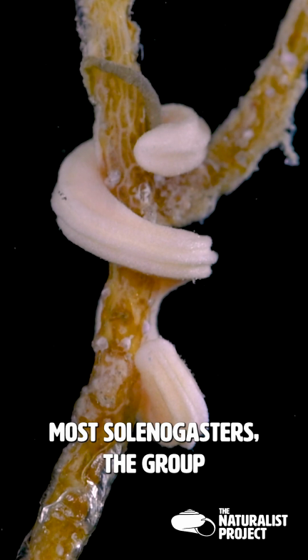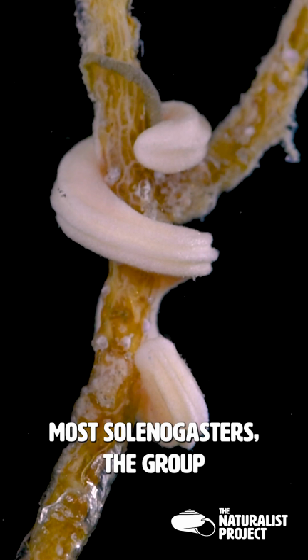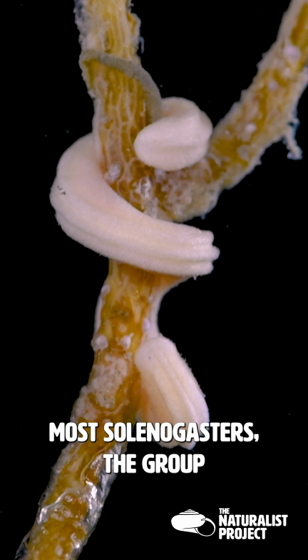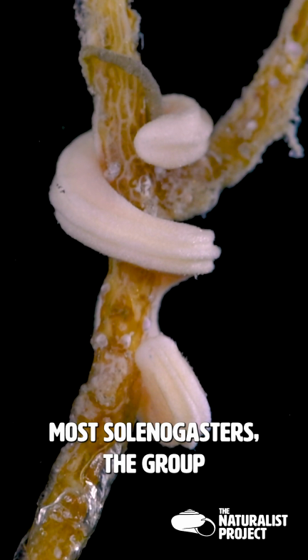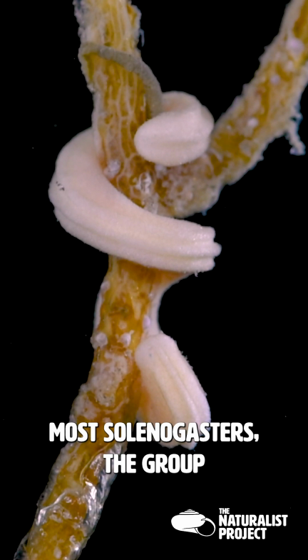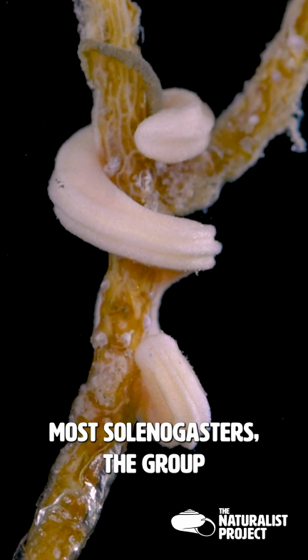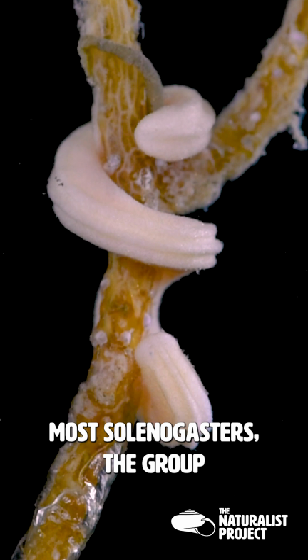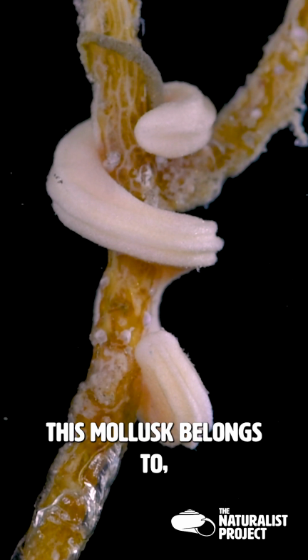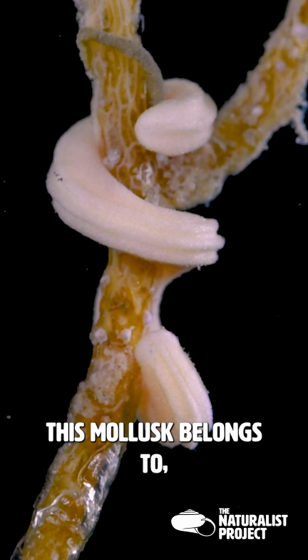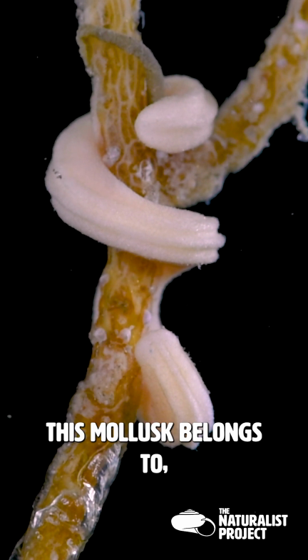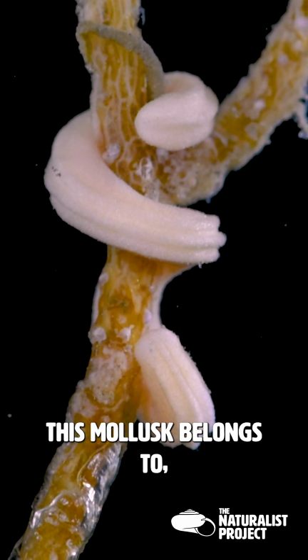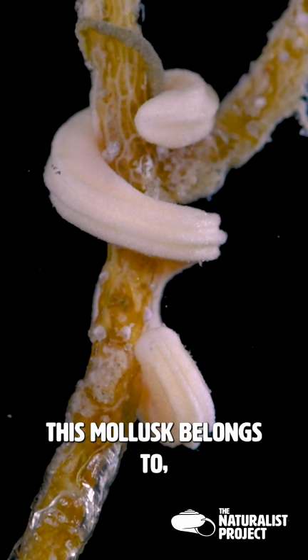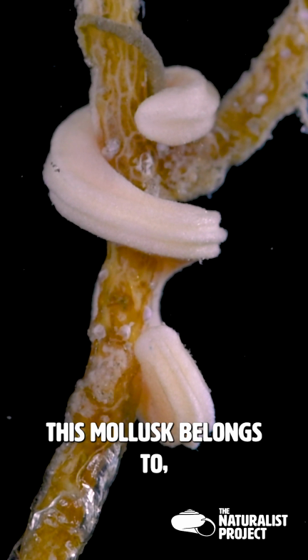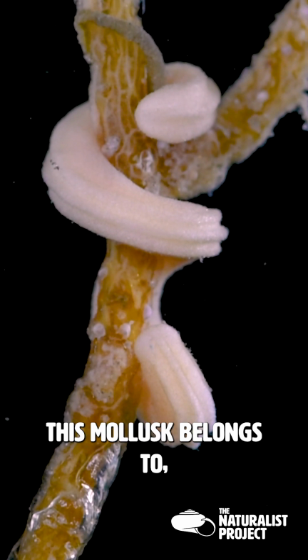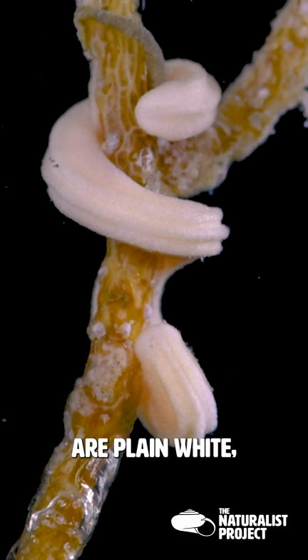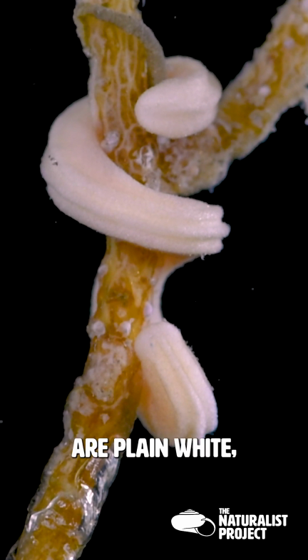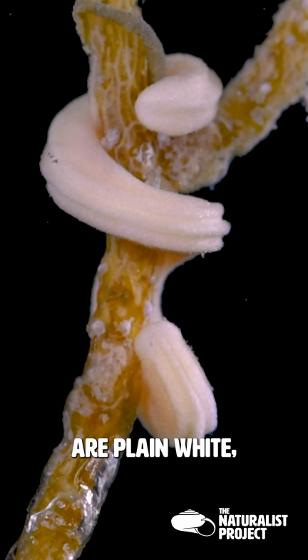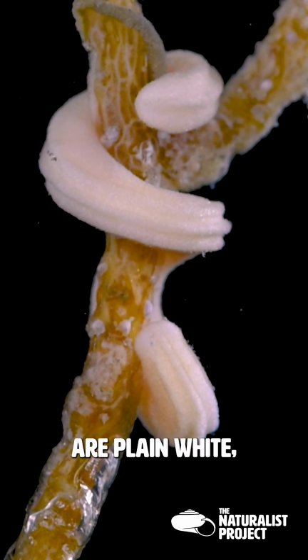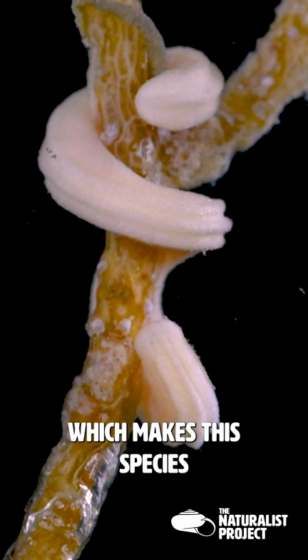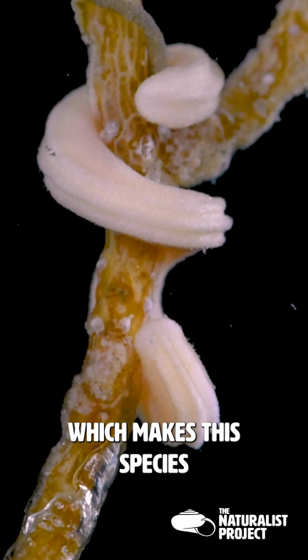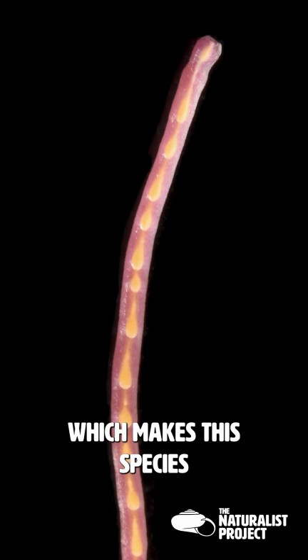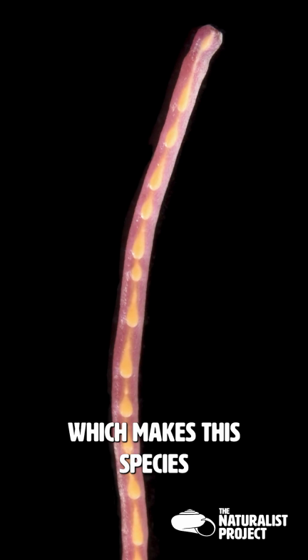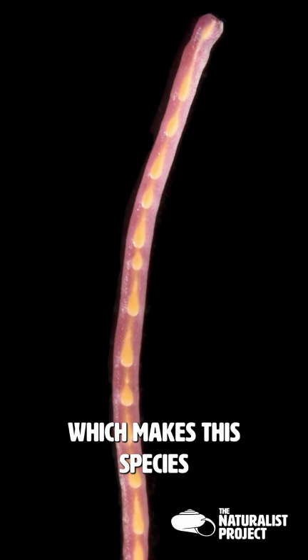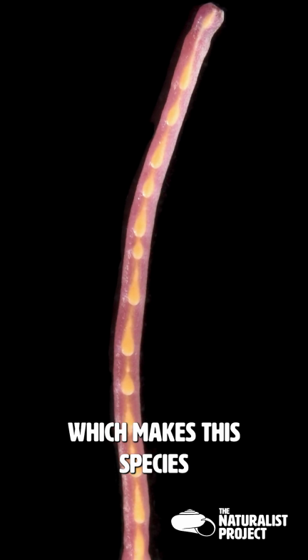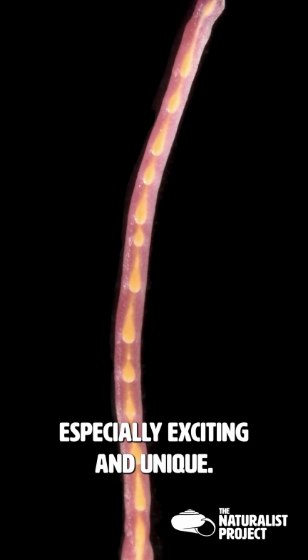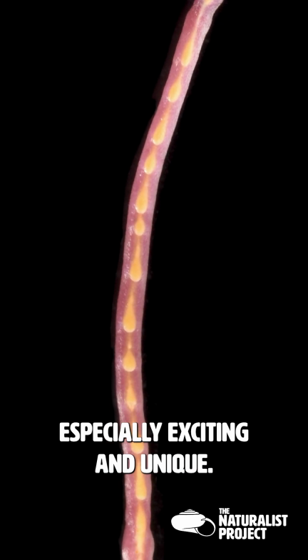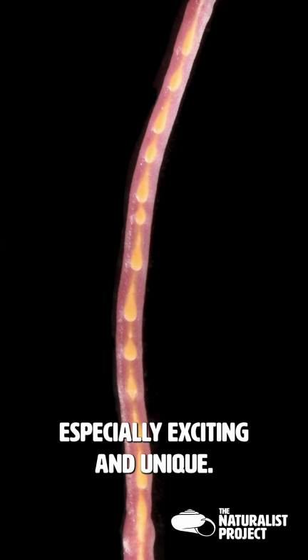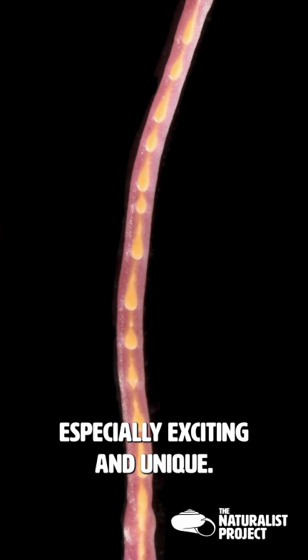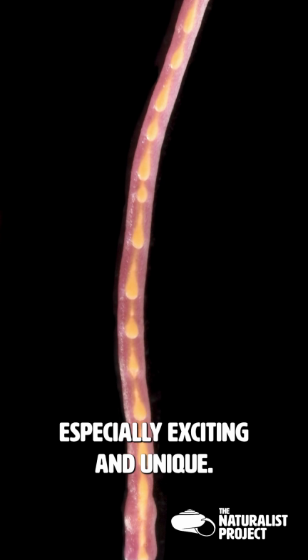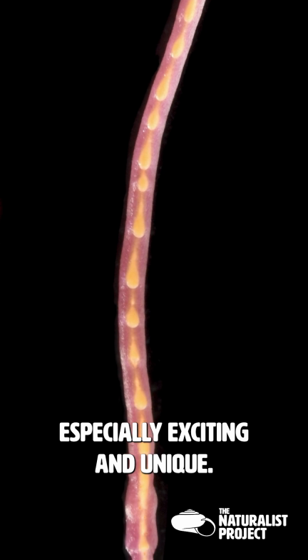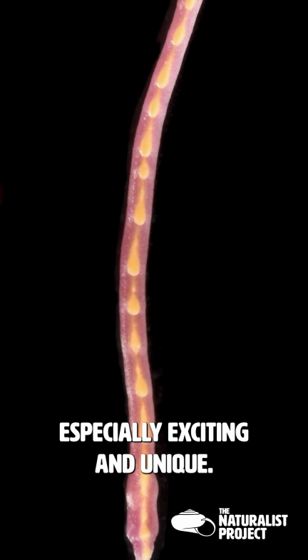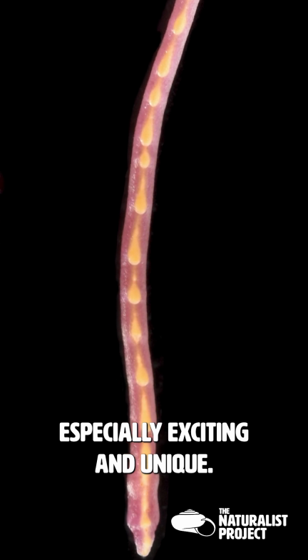Most selenogasters — the group this mollusk belongs to — are plain white, which makes this species especially exciting and unique.